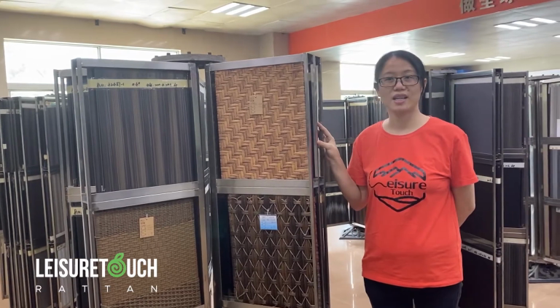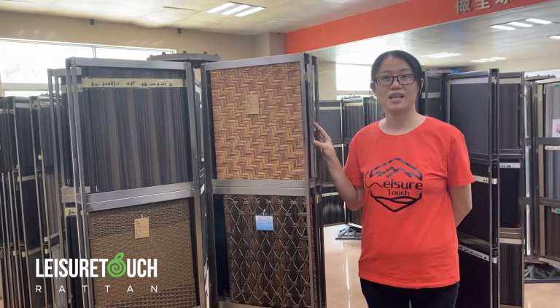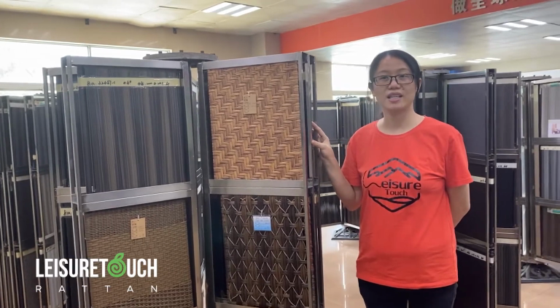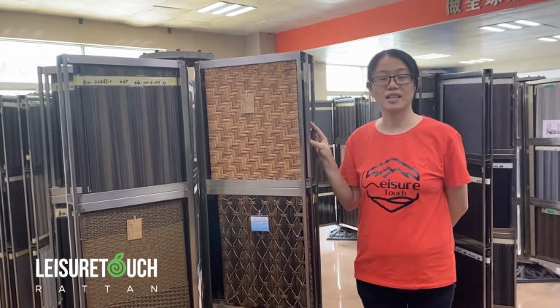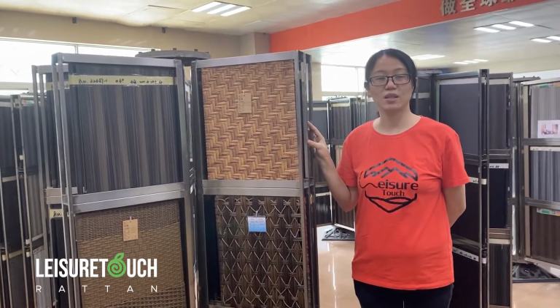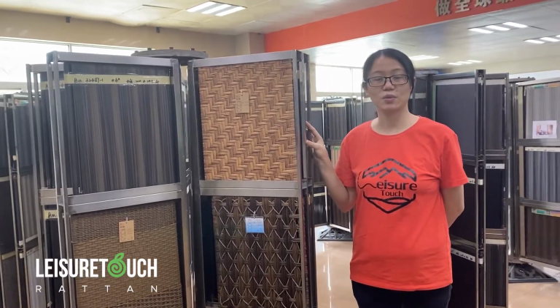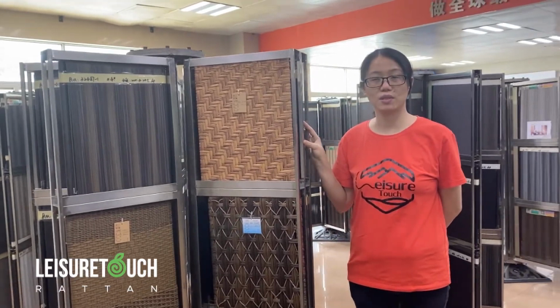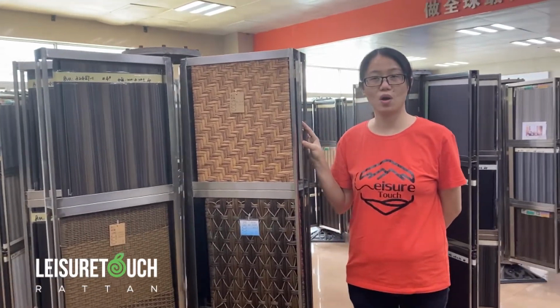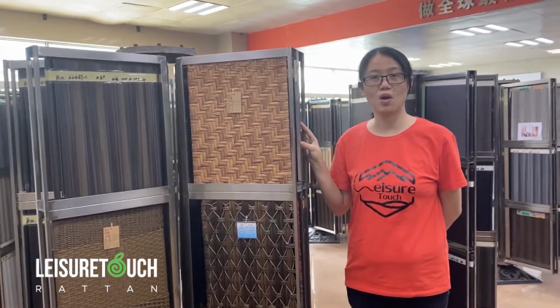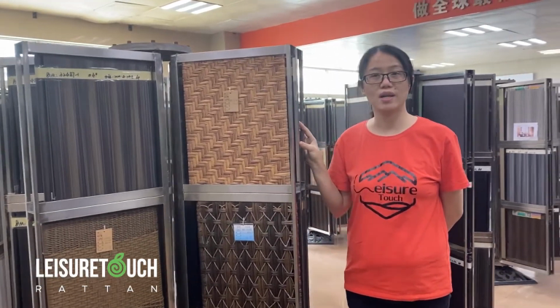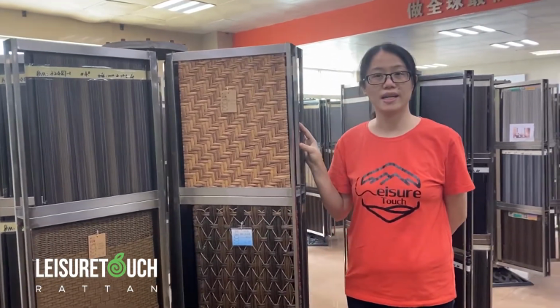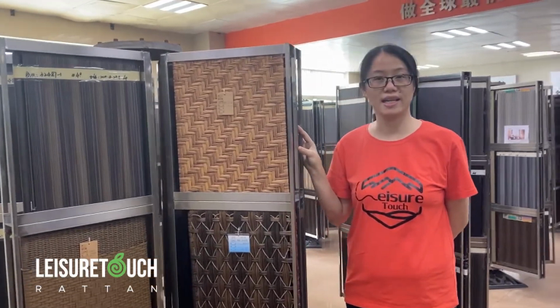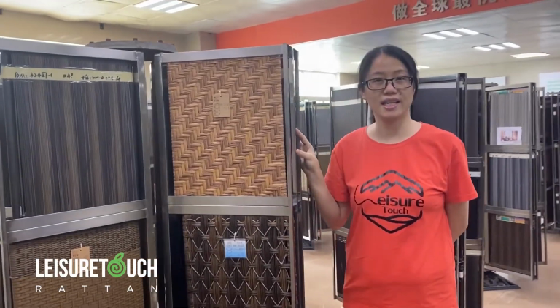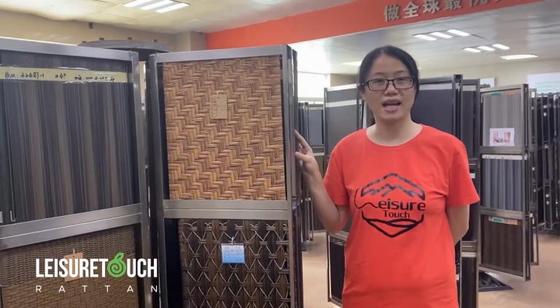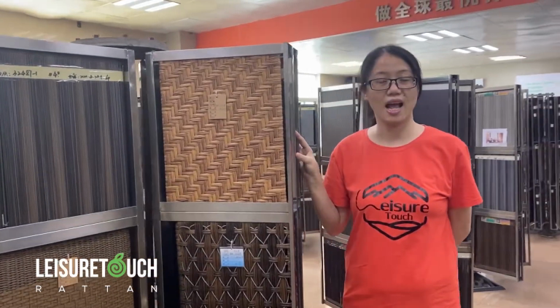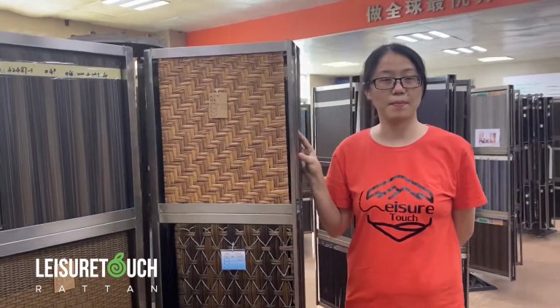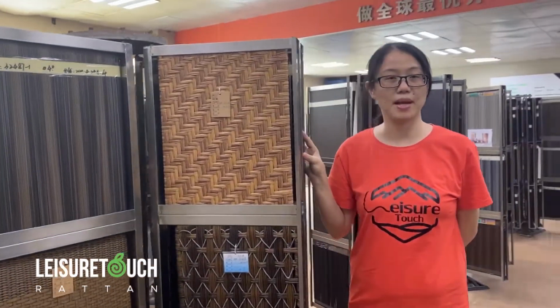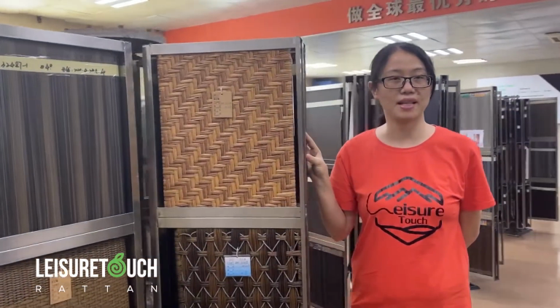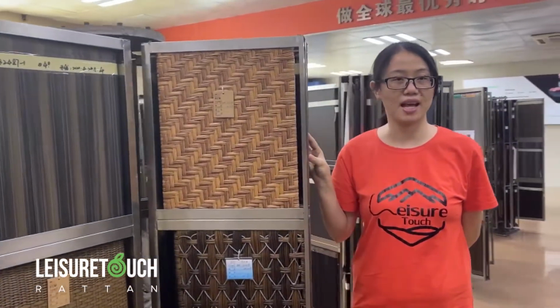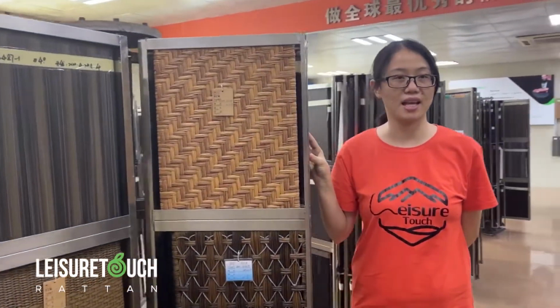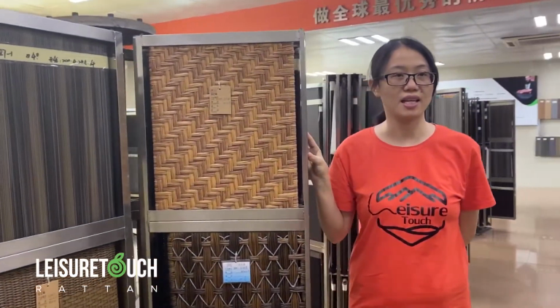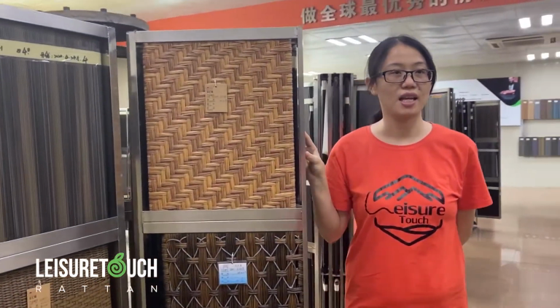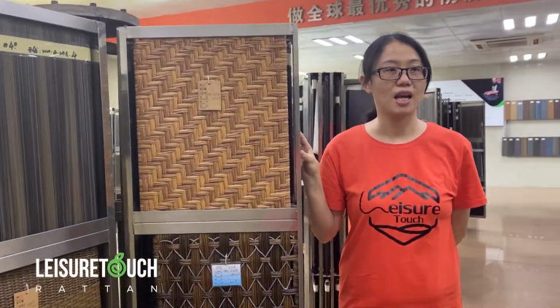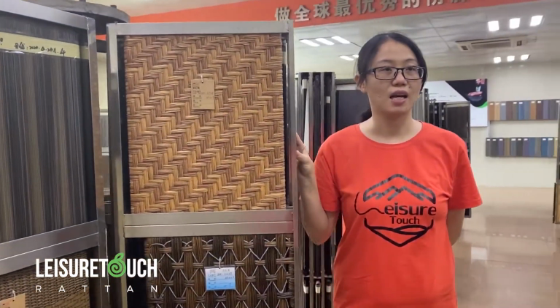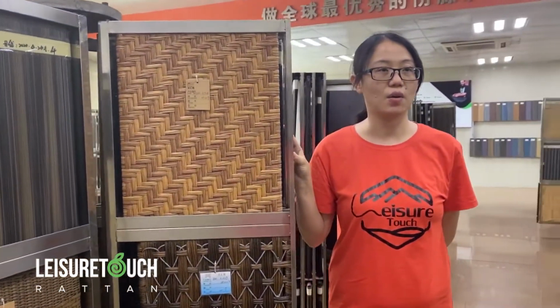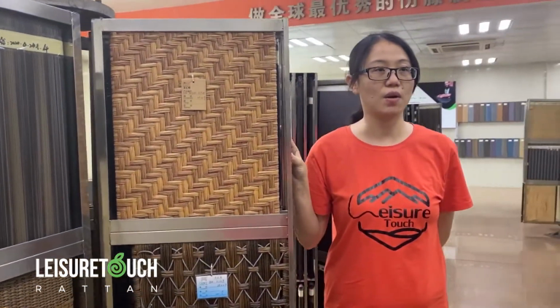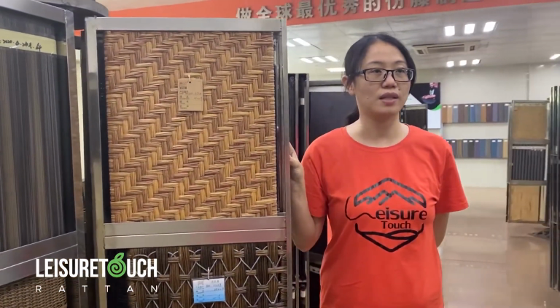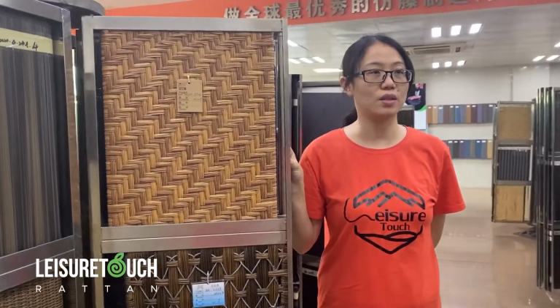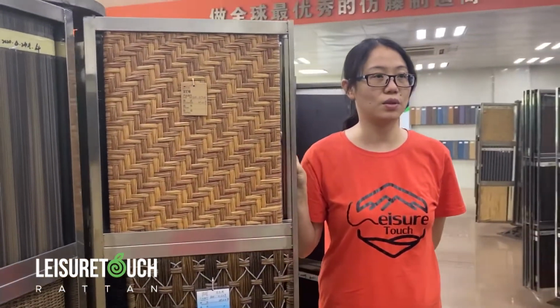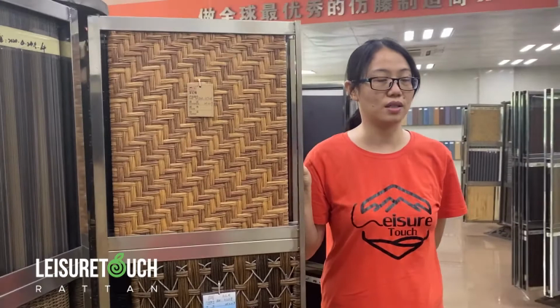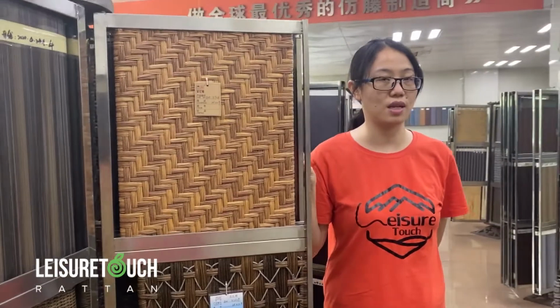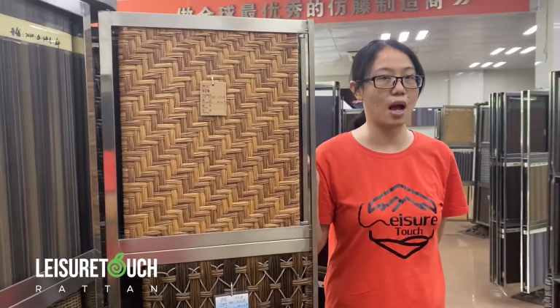Easy to store, clean and maintain. According to the shop,